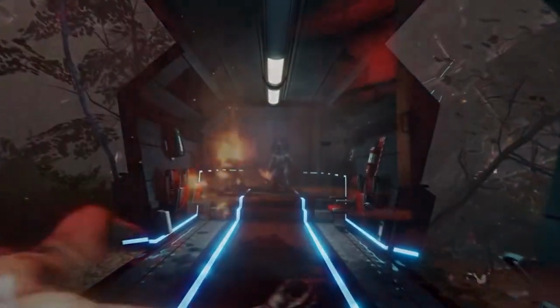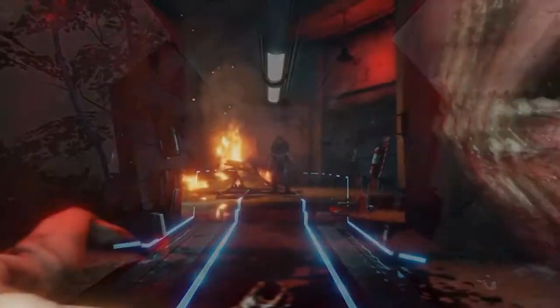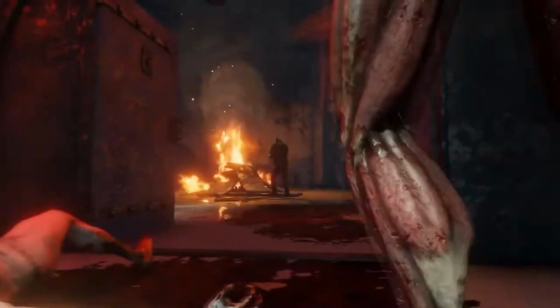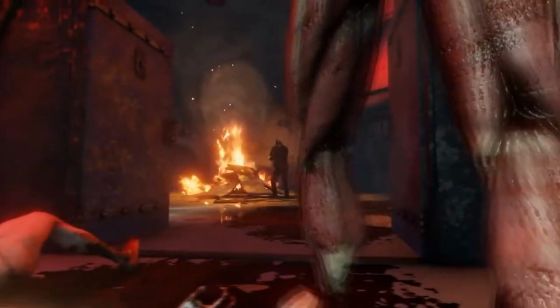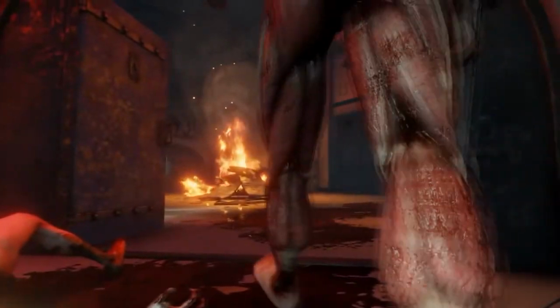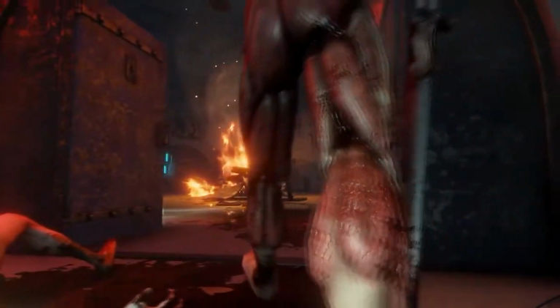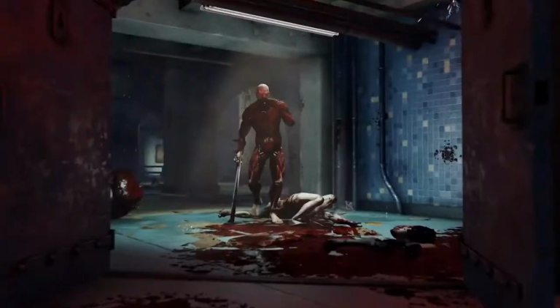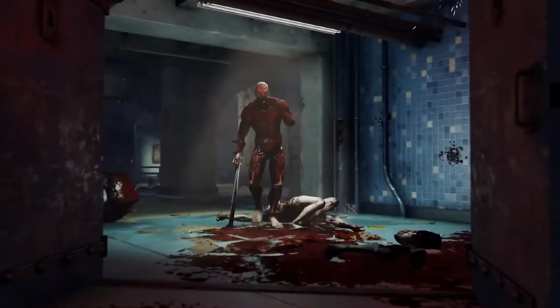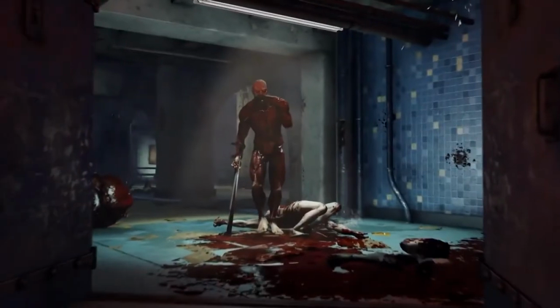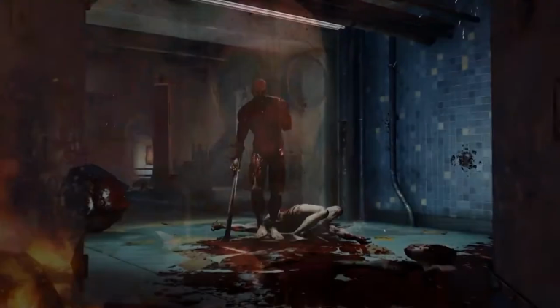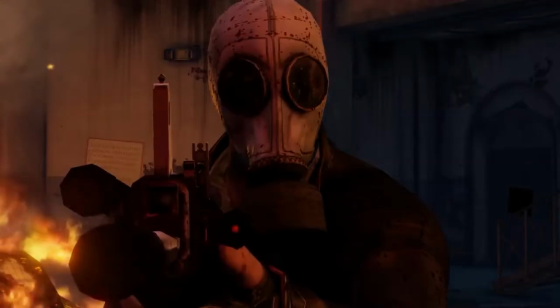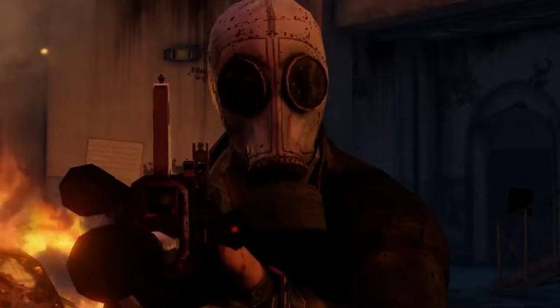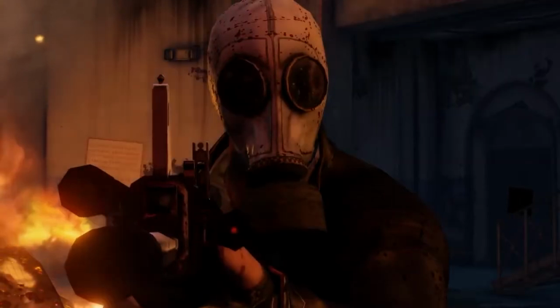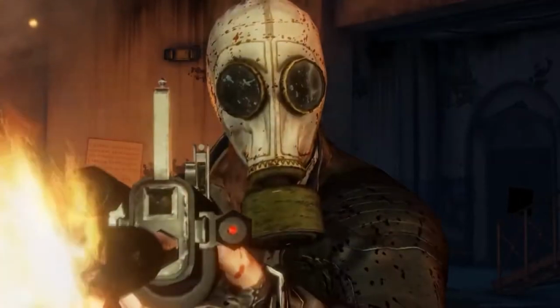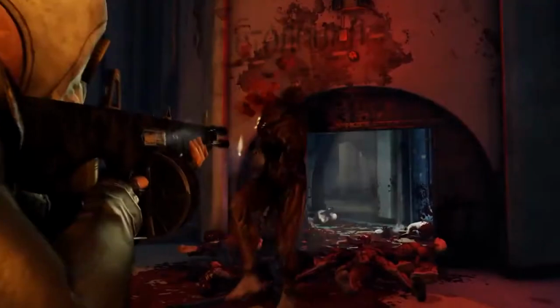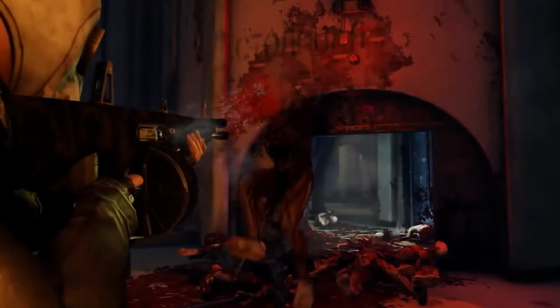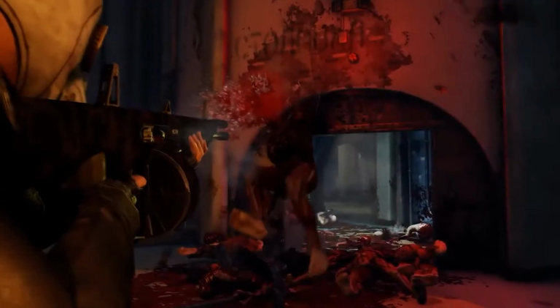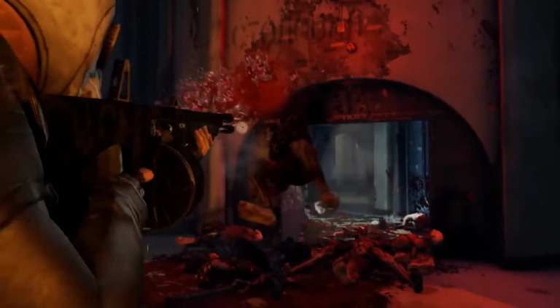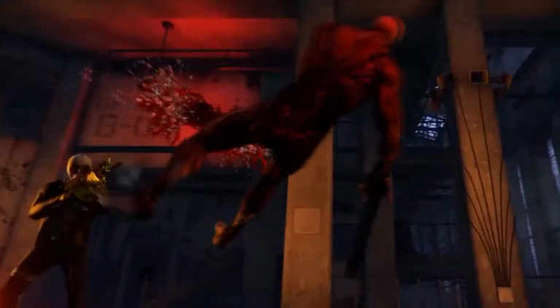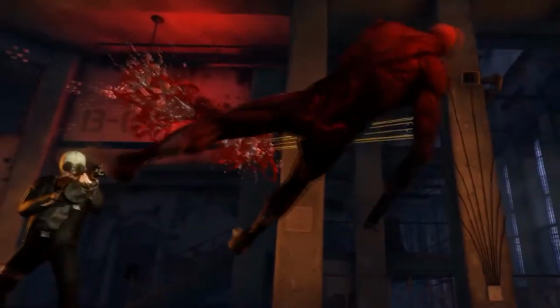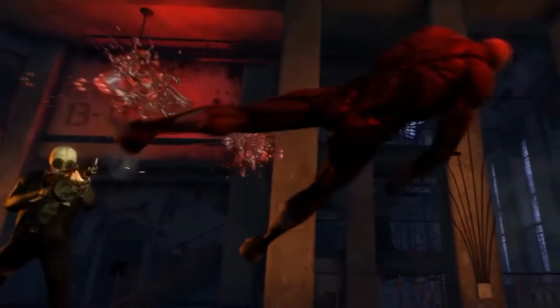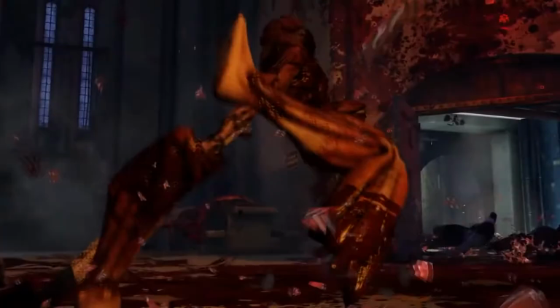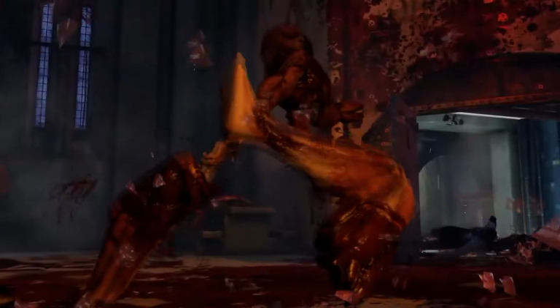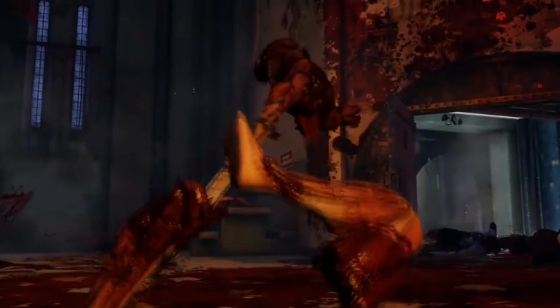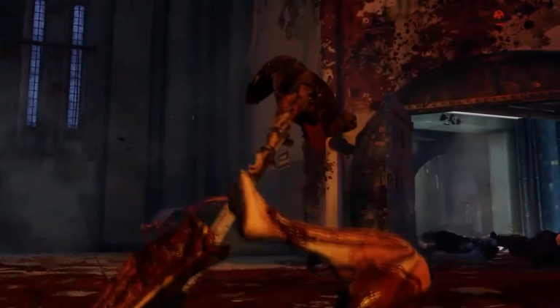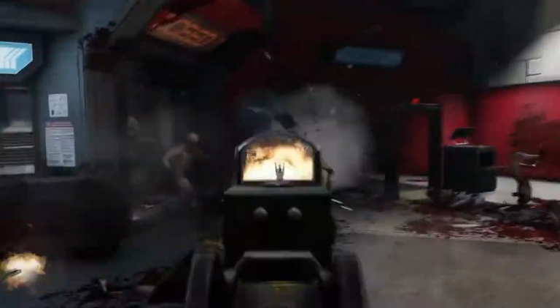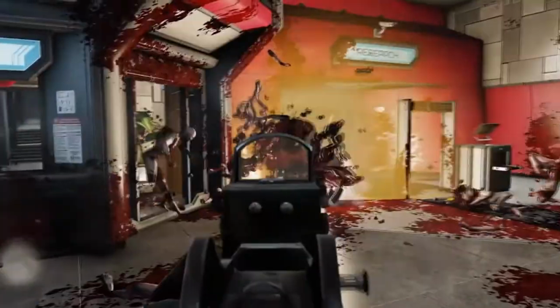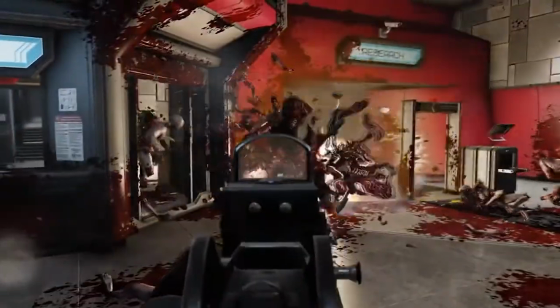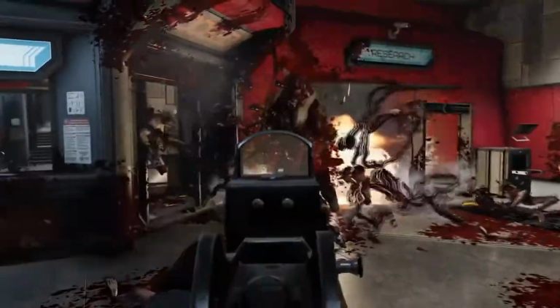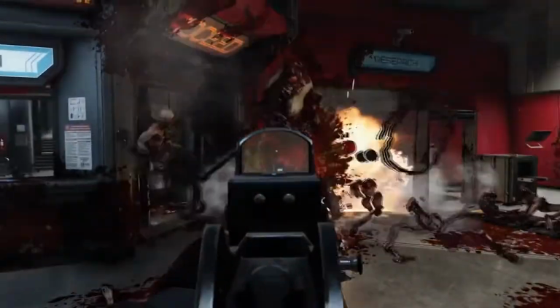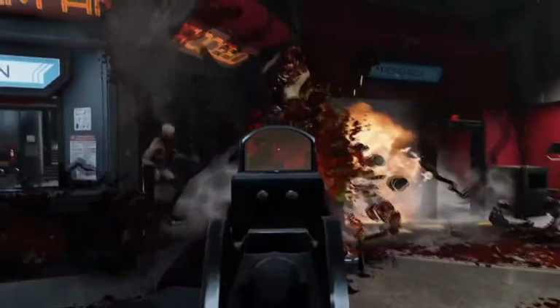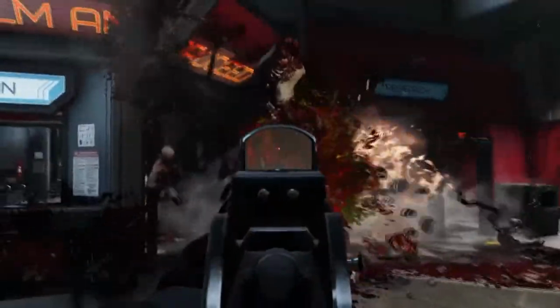As a bonus, I will be covering the Killing Floor 2 version of Mr. Foster as well. So let's get into it, shall we?